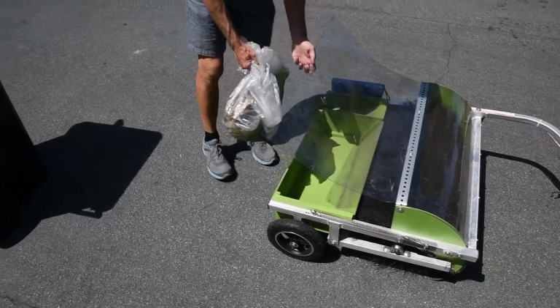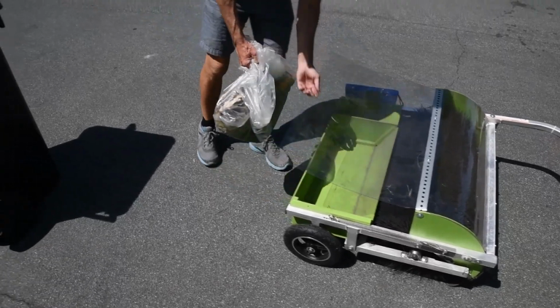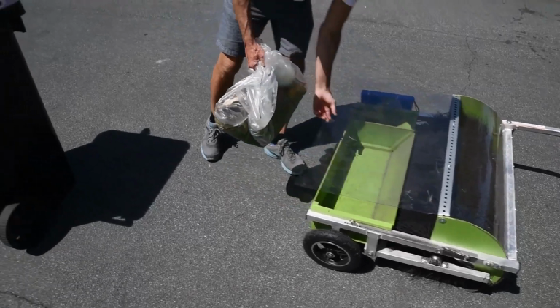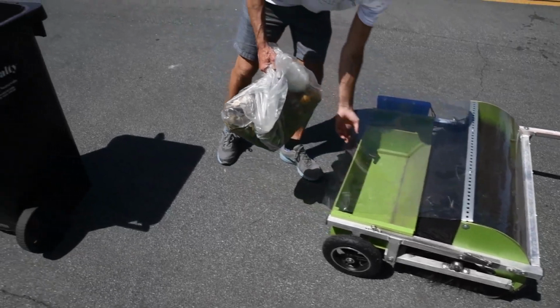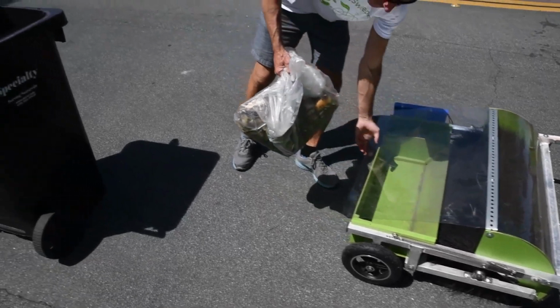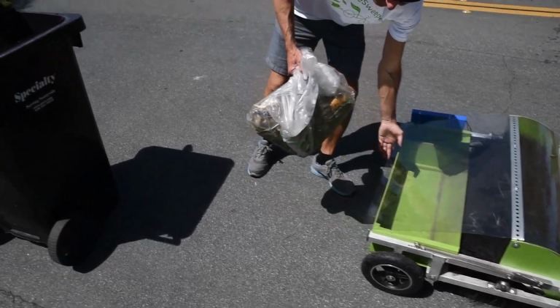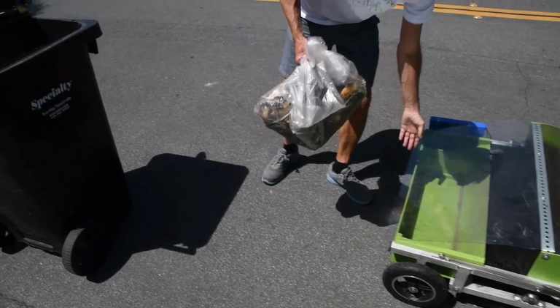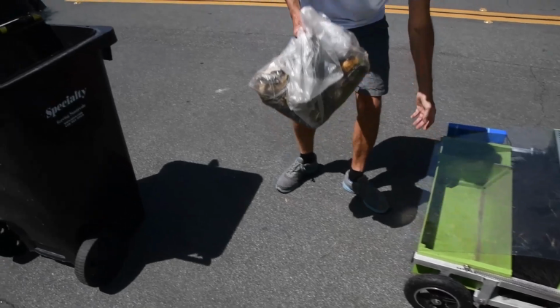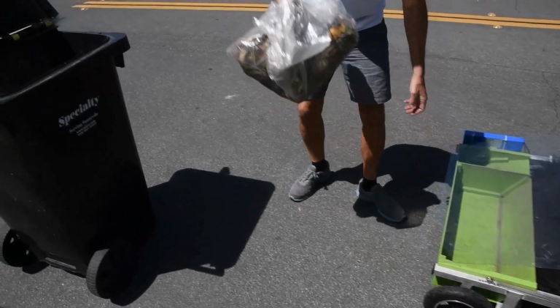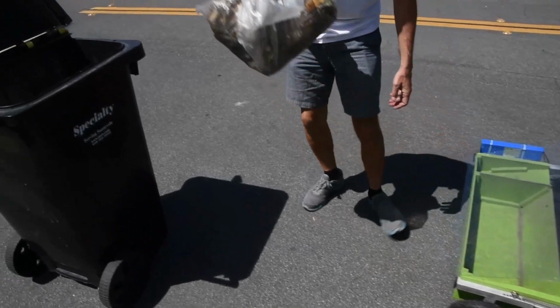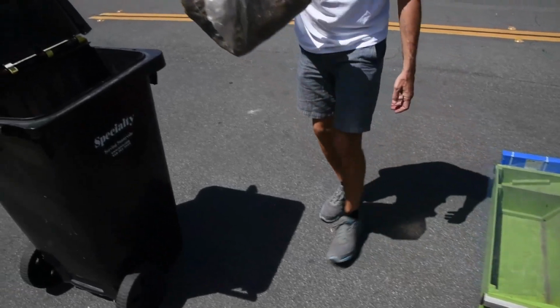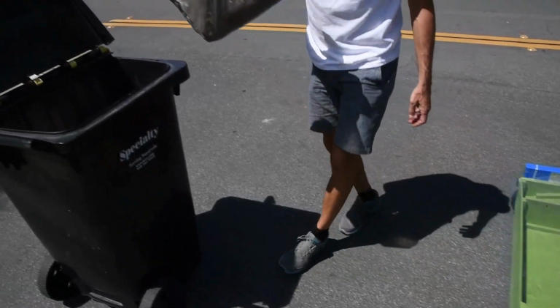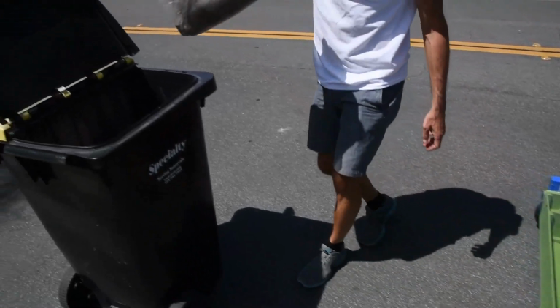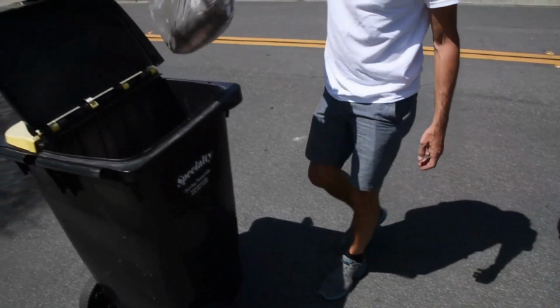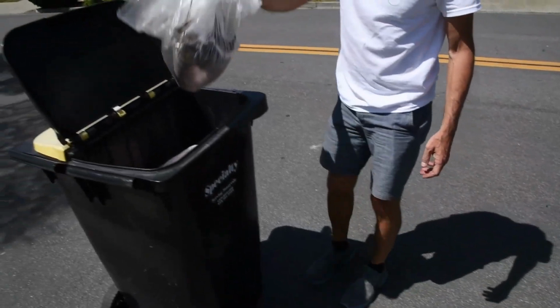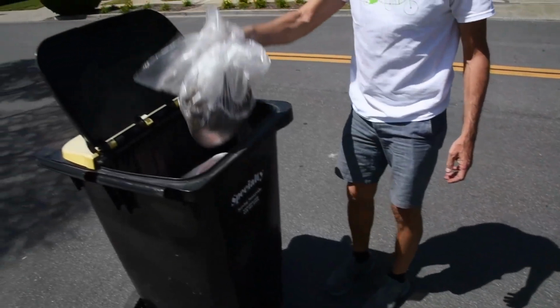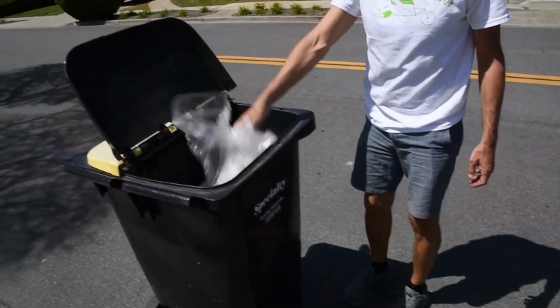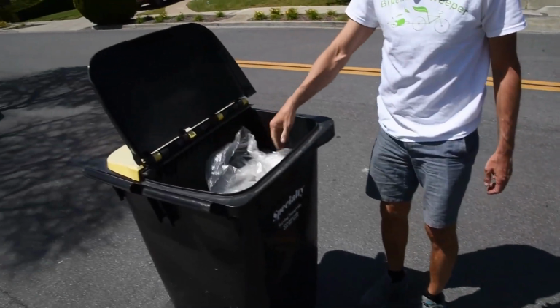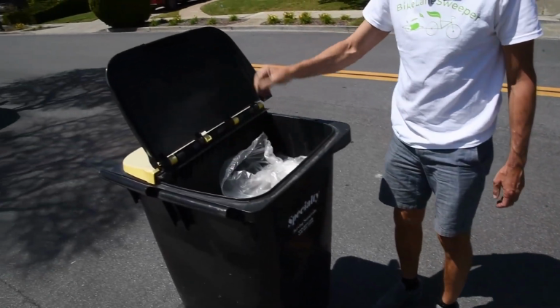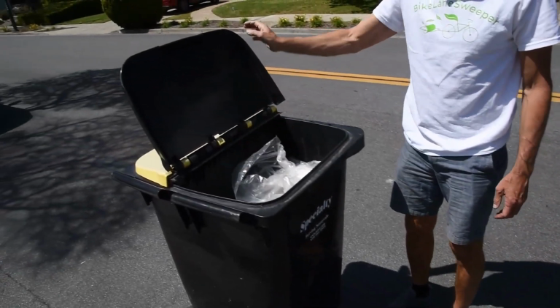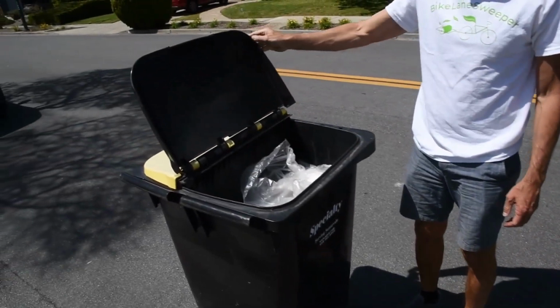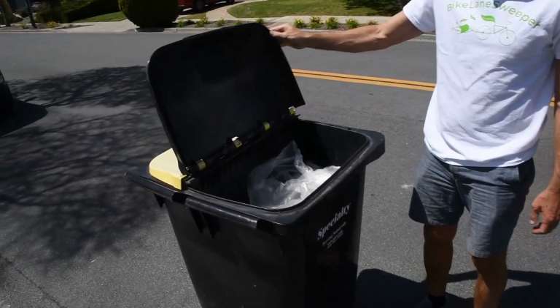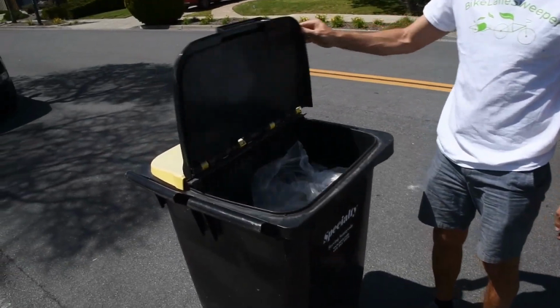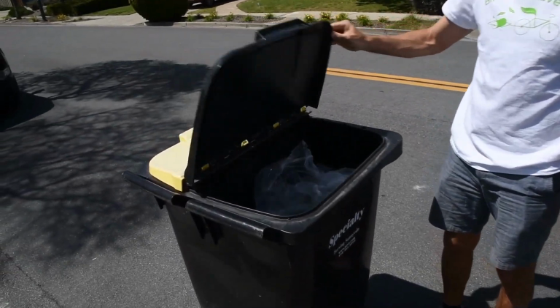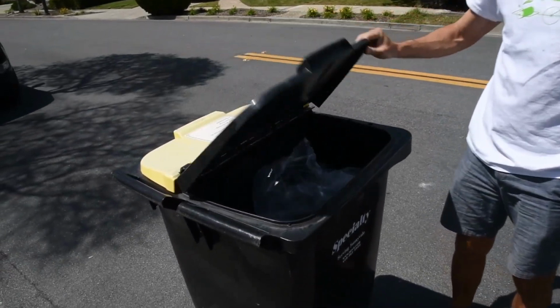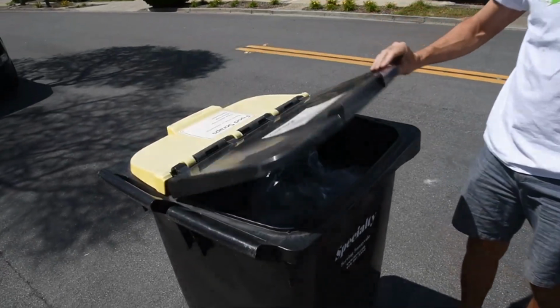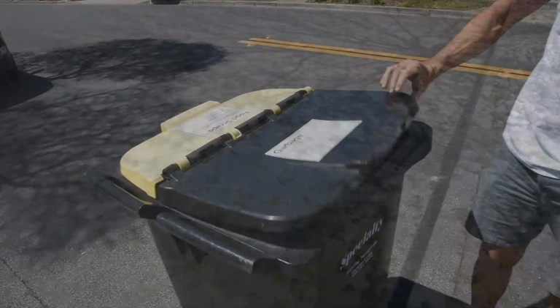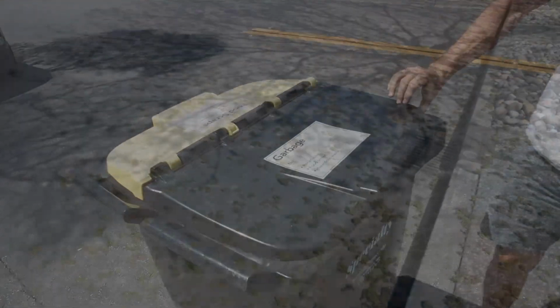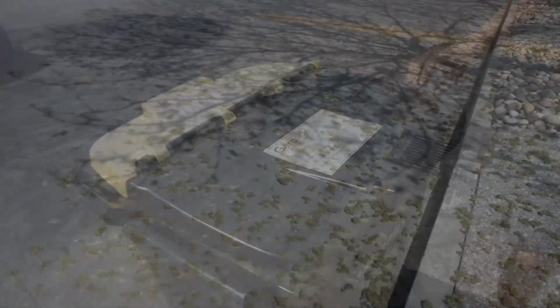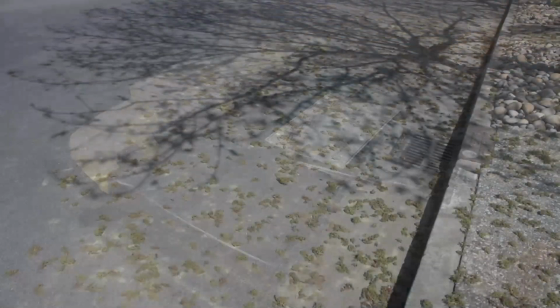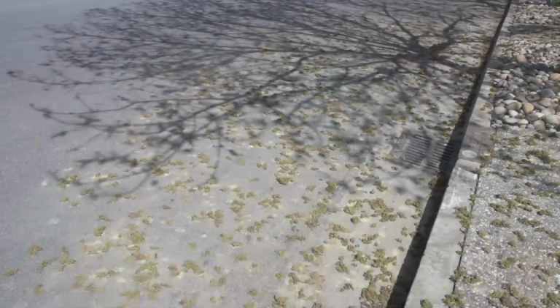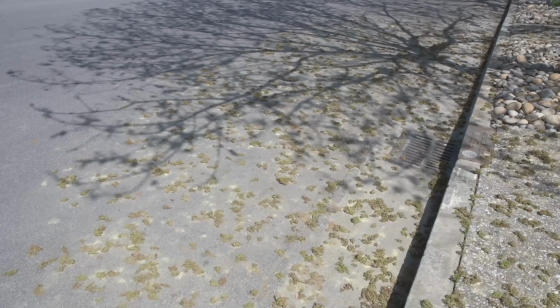To clean long stretches of bike lanes, you'd leave bags on the side to be picked up at a later time.